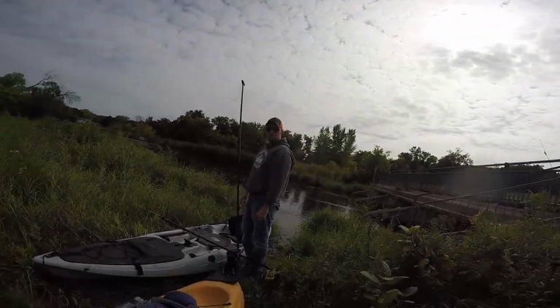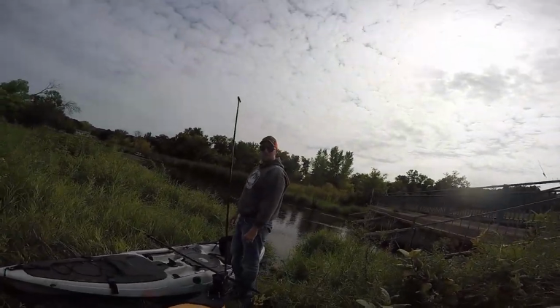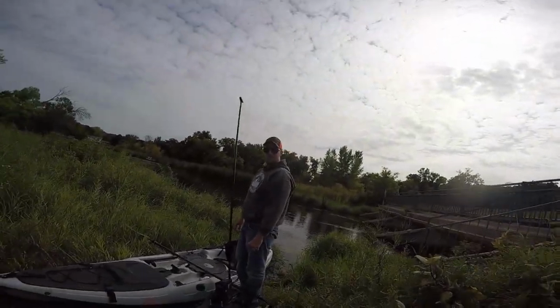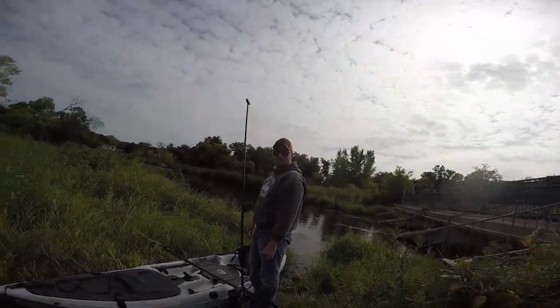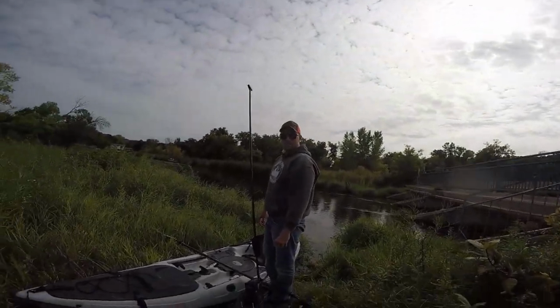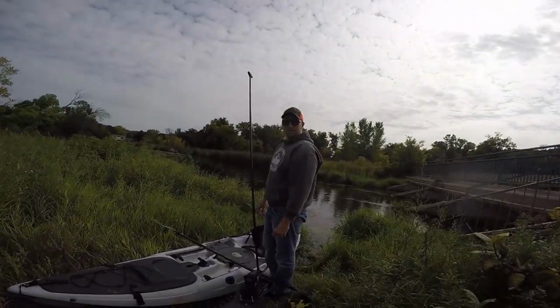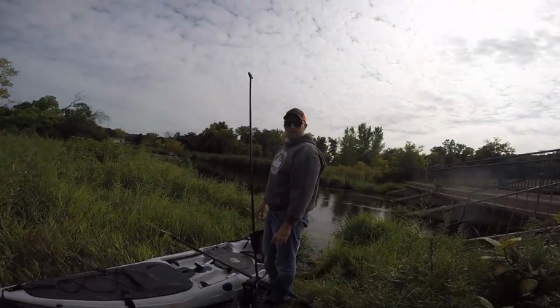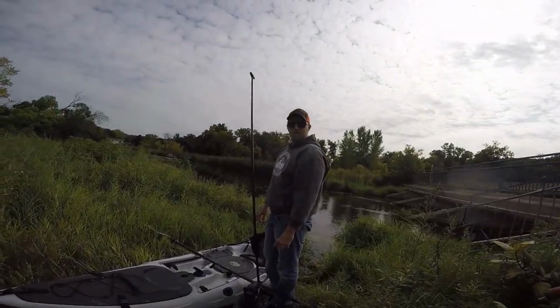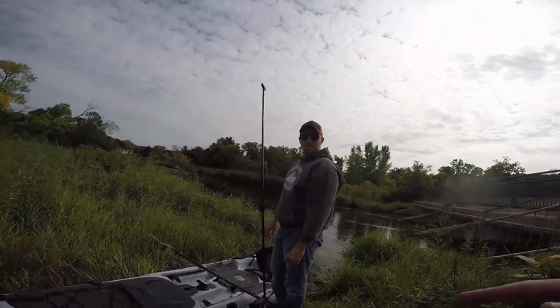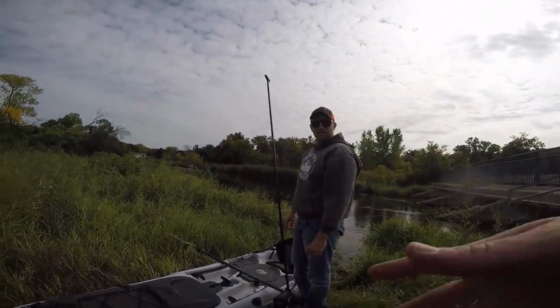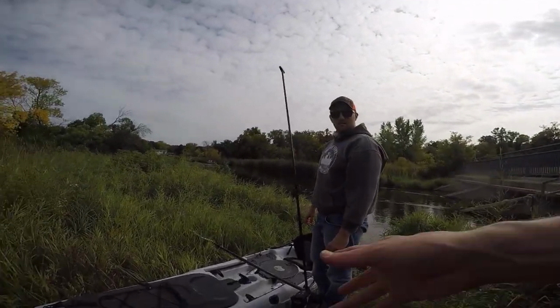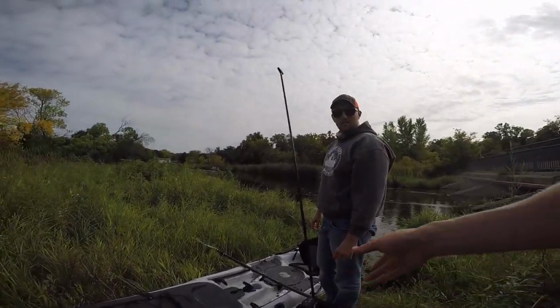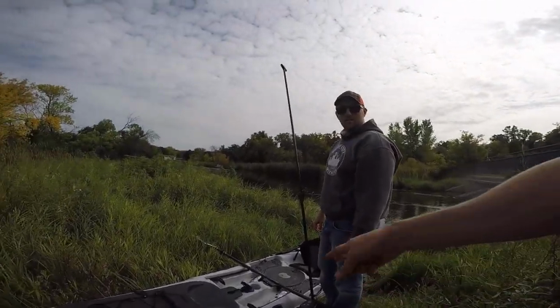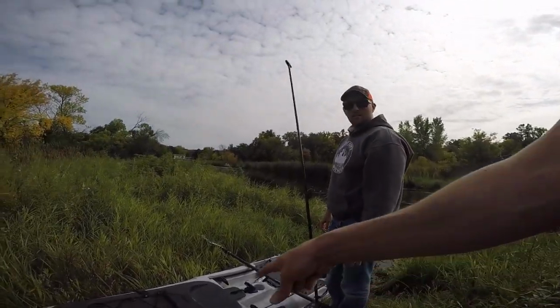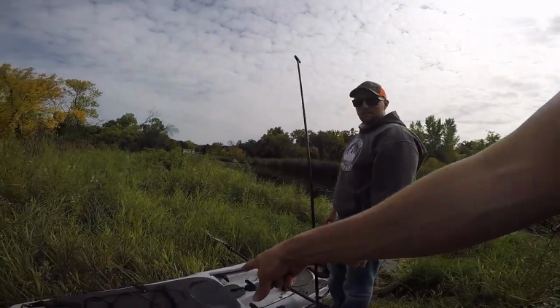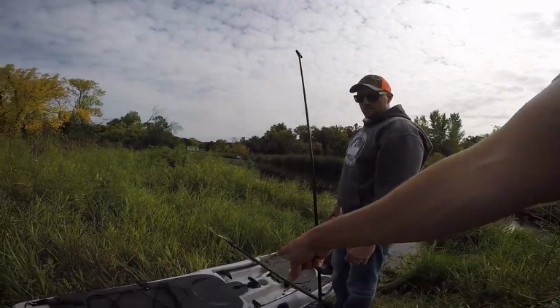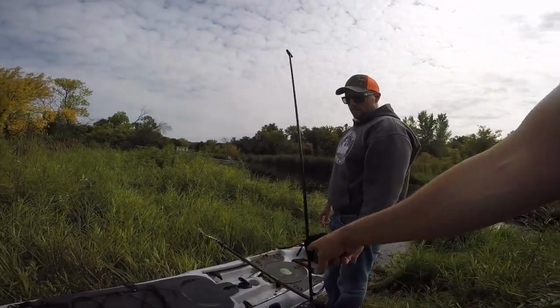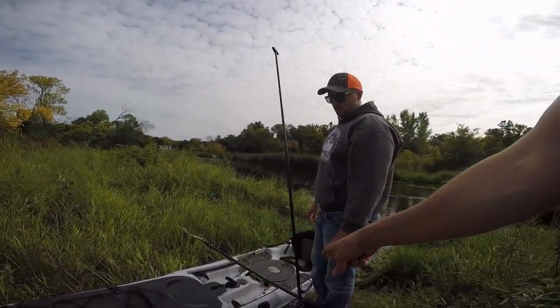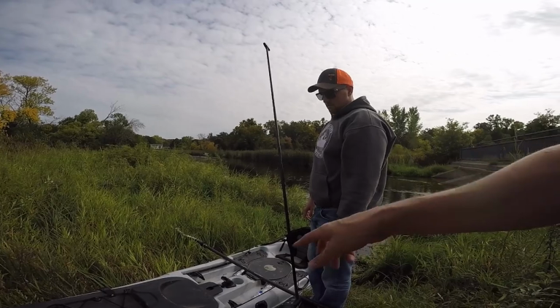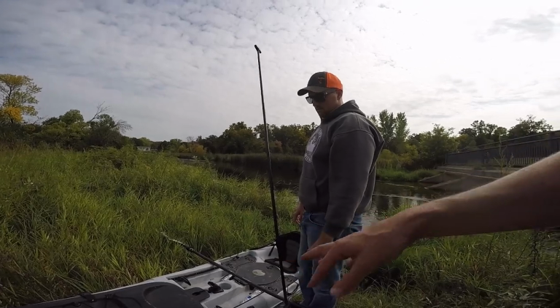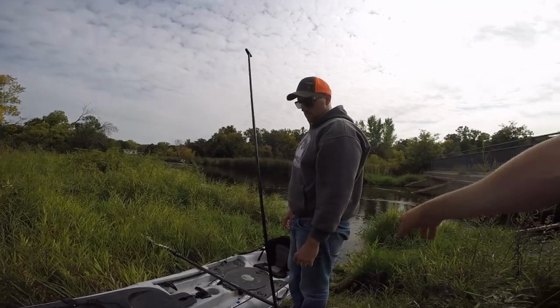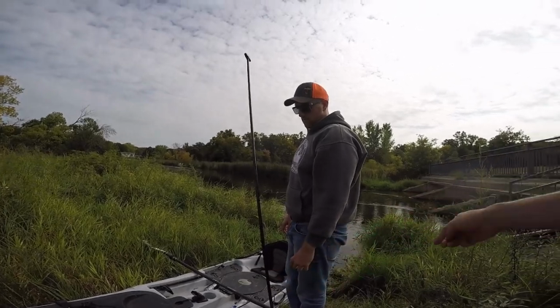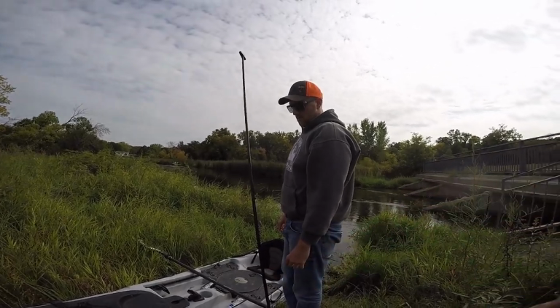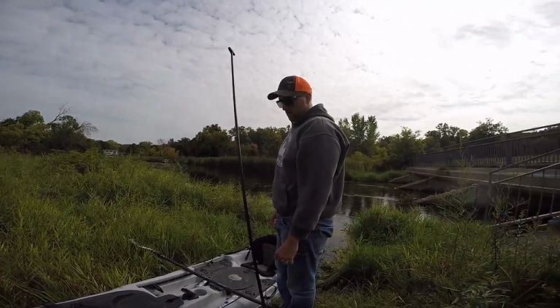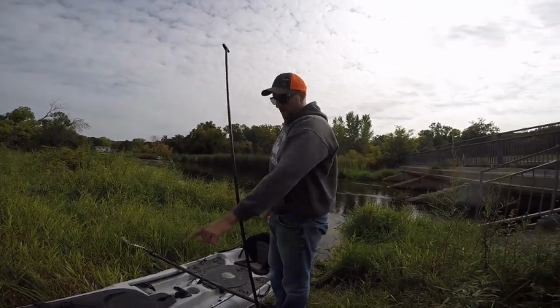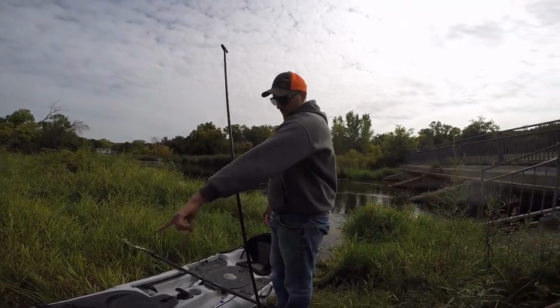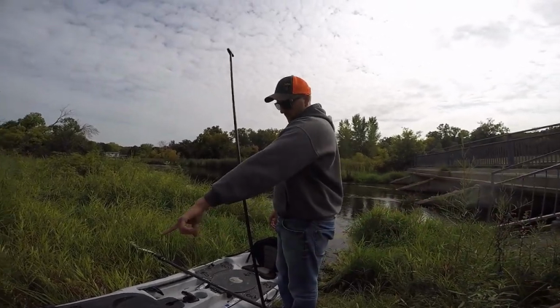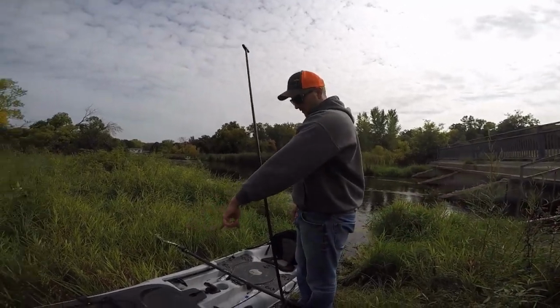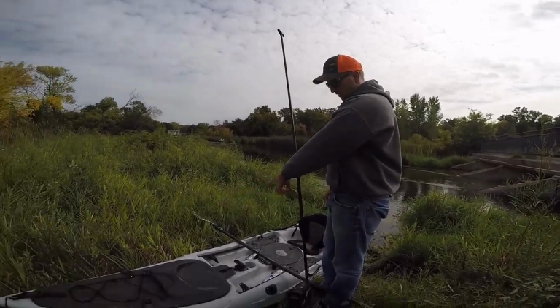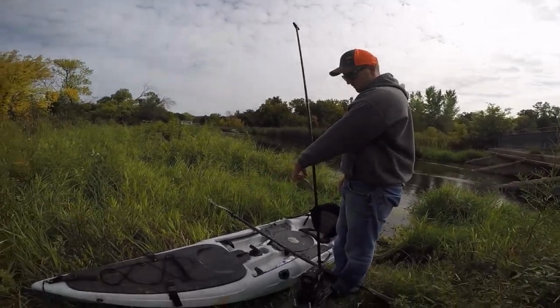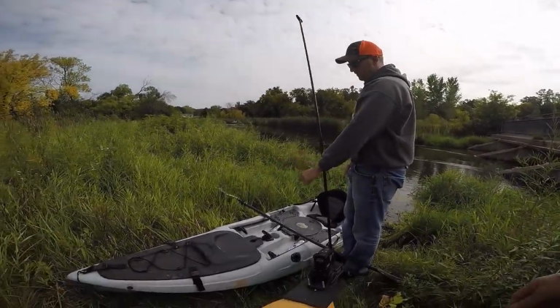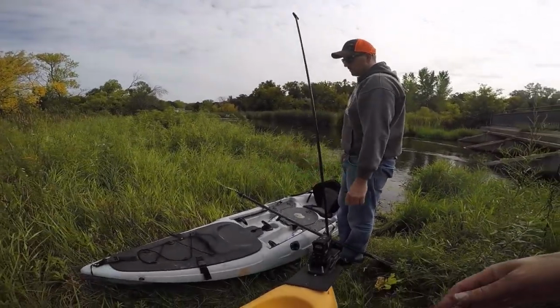When you launch, you're gonna slowly shove it in, jump on the hull, and crawl your way up. Yeah, I'll show you.